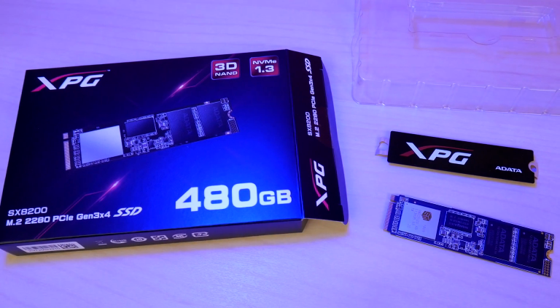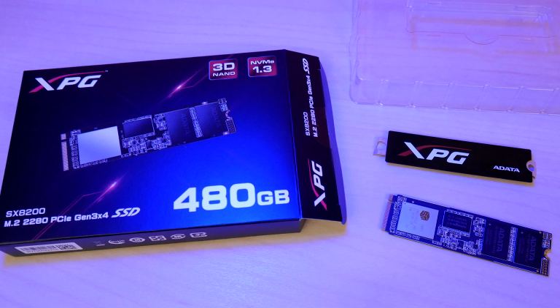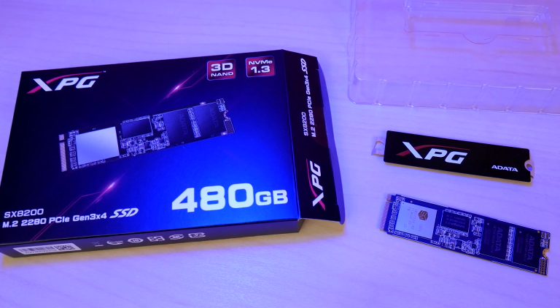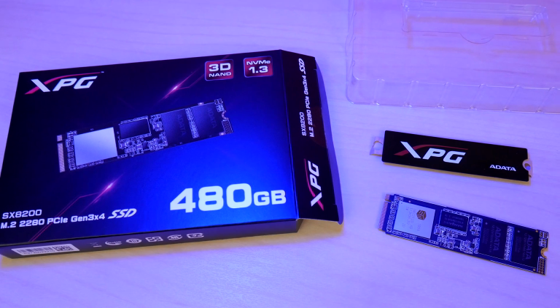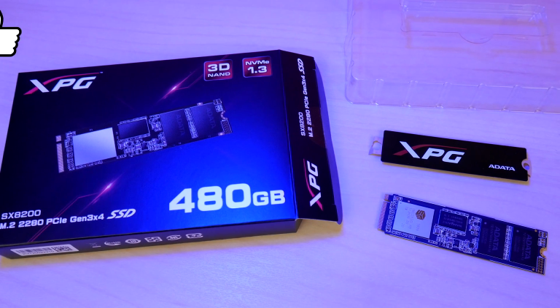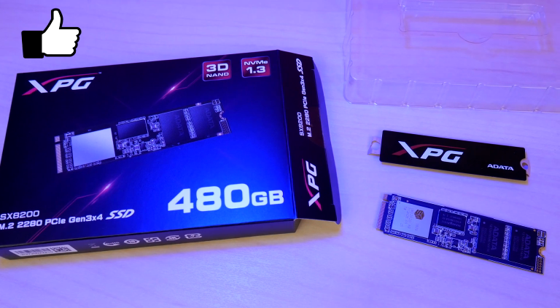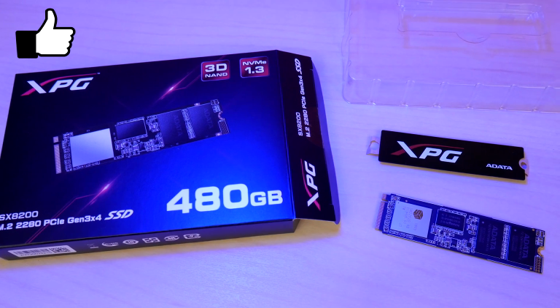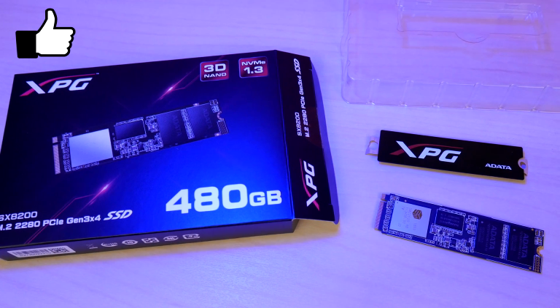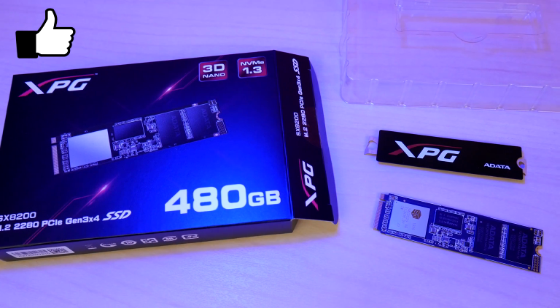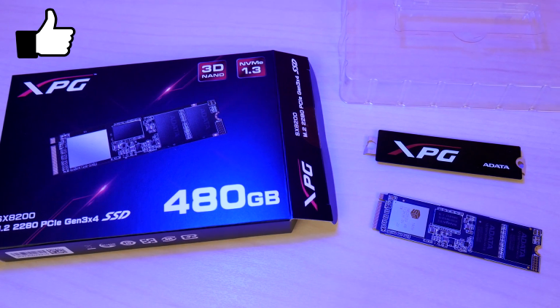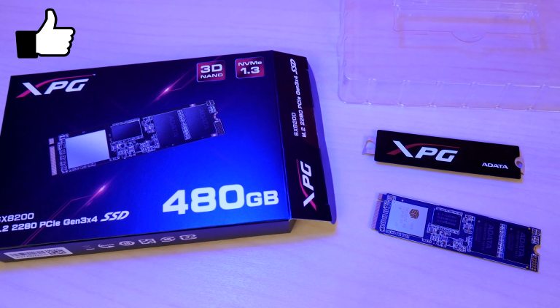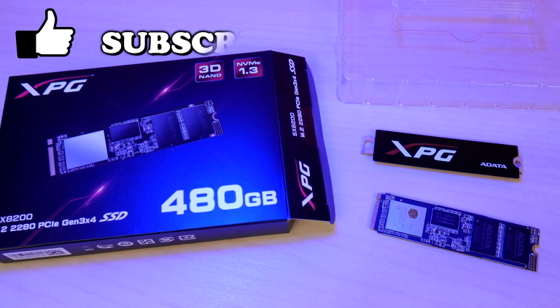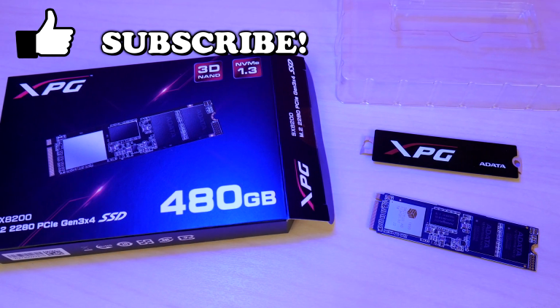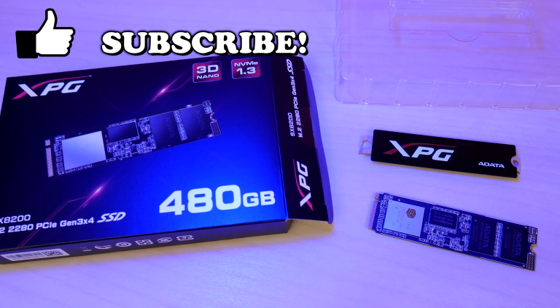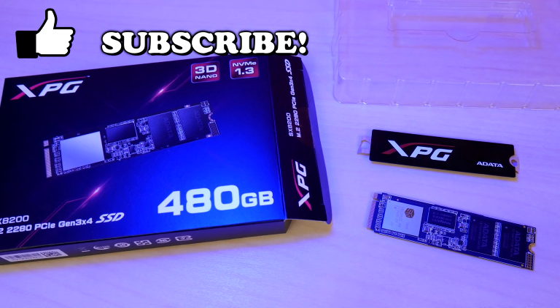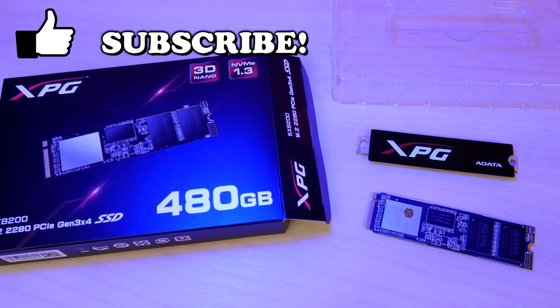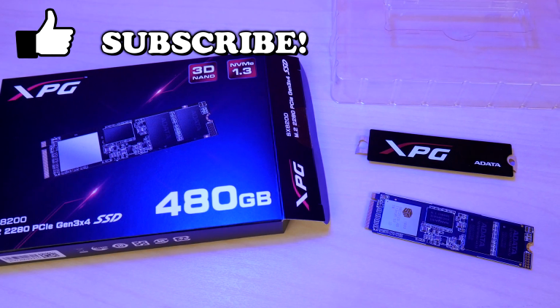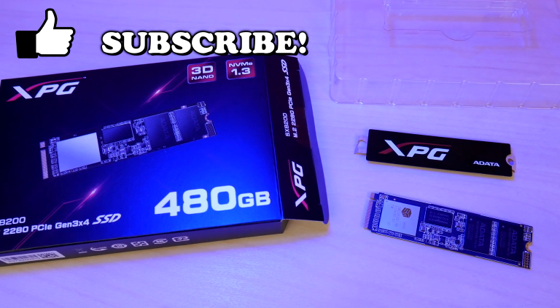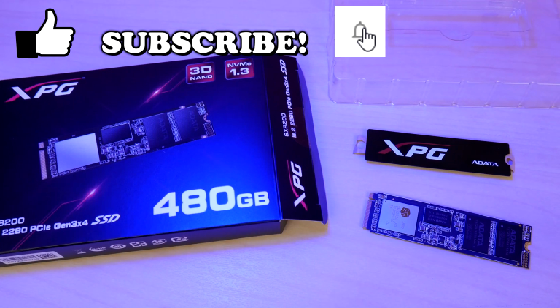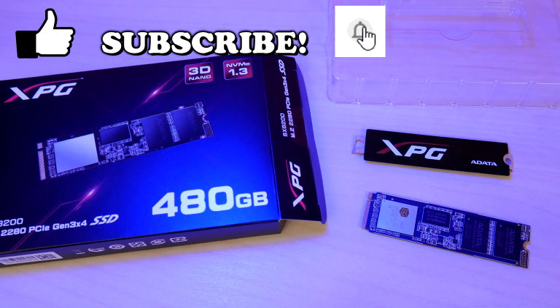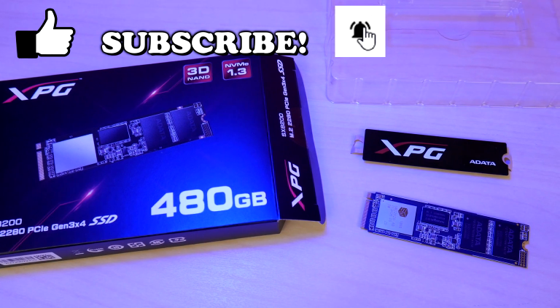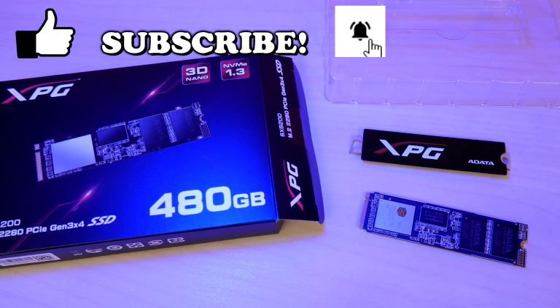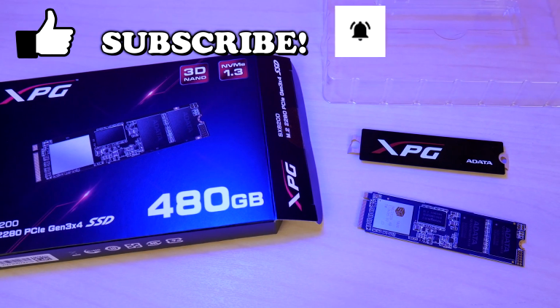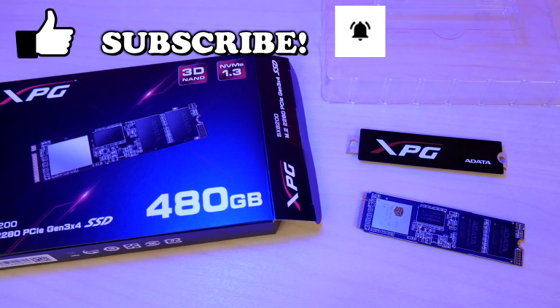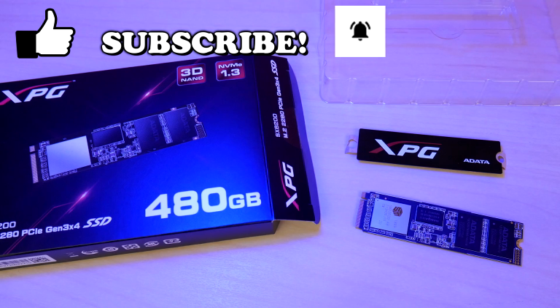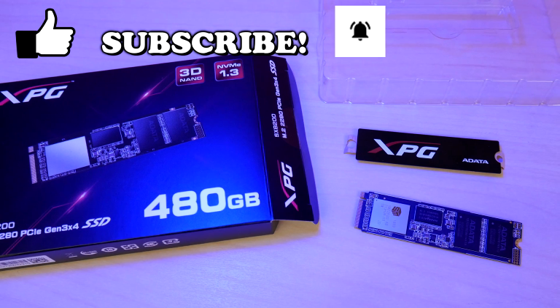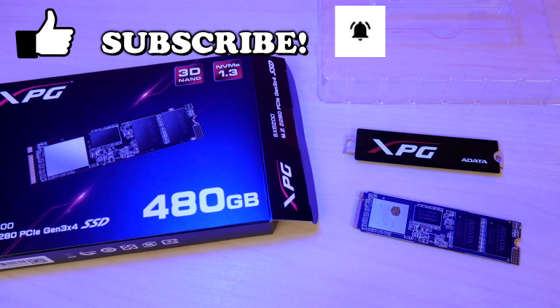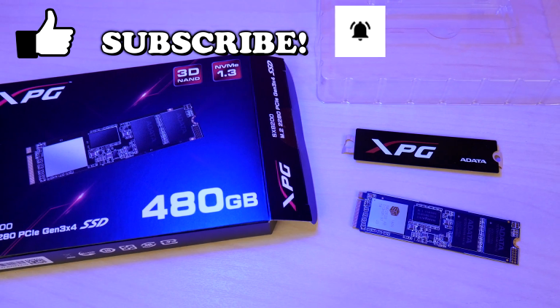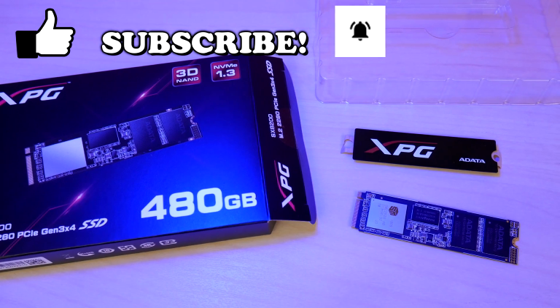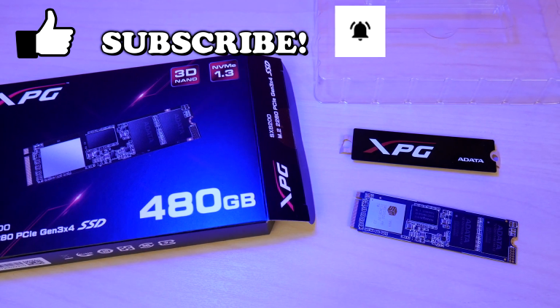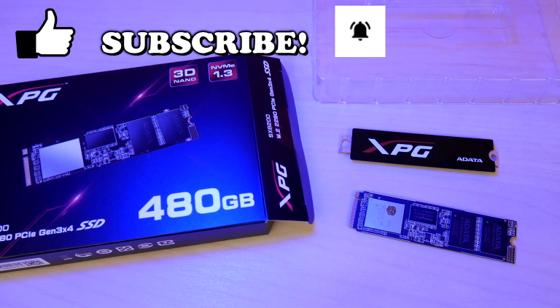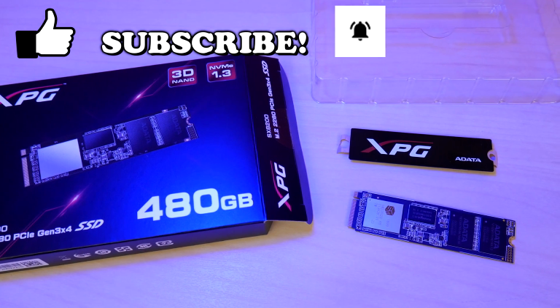Please take a moment to like this video, and if you like what you see, then please do subscribe and click the bell icon to get notified when I upload new content.